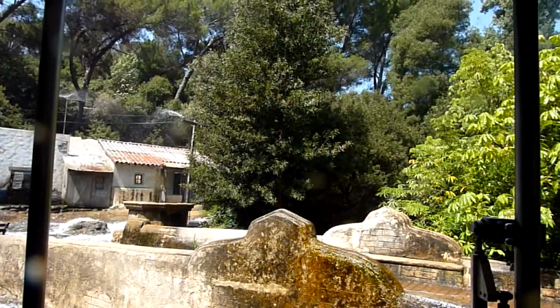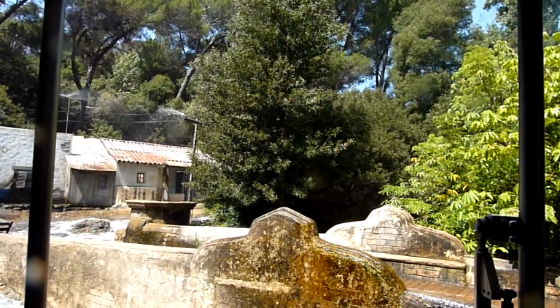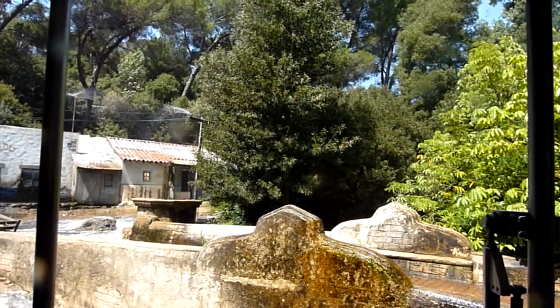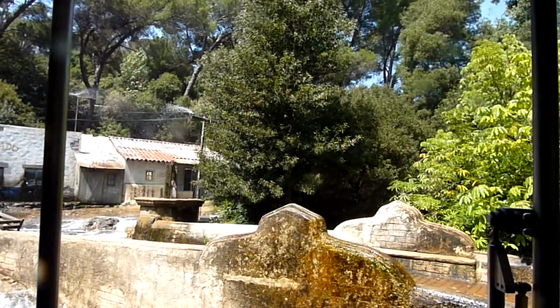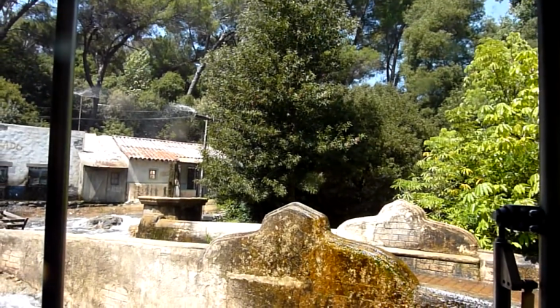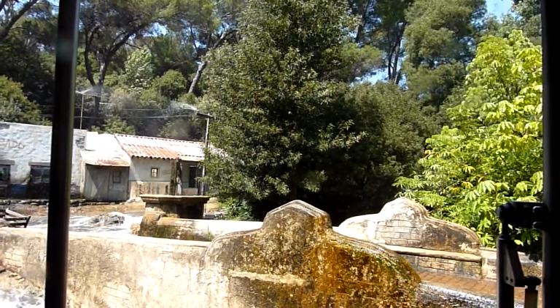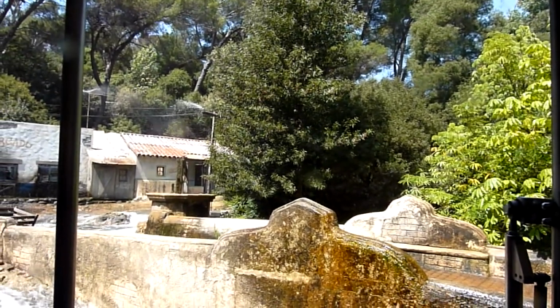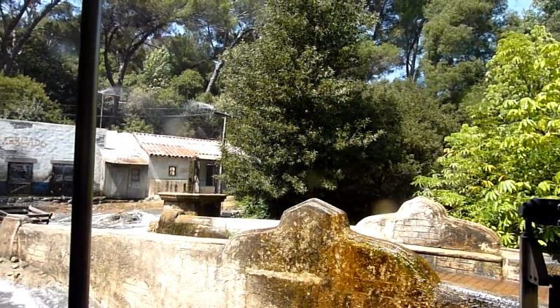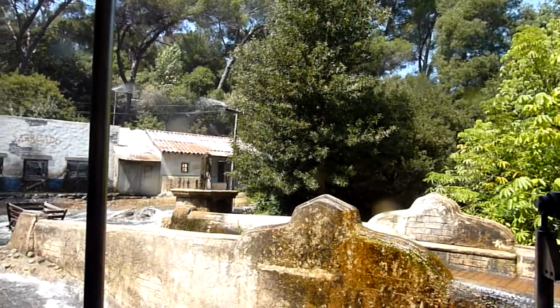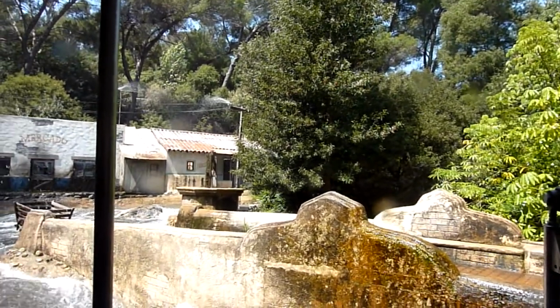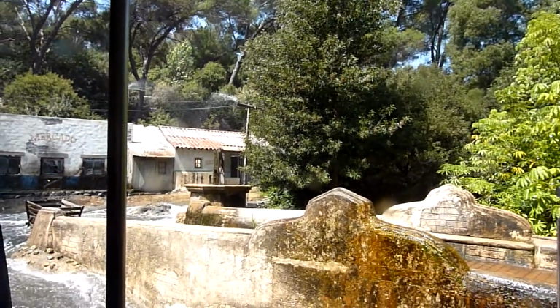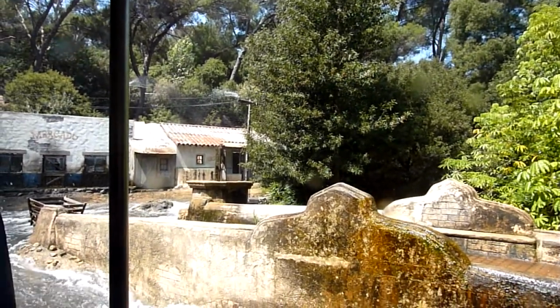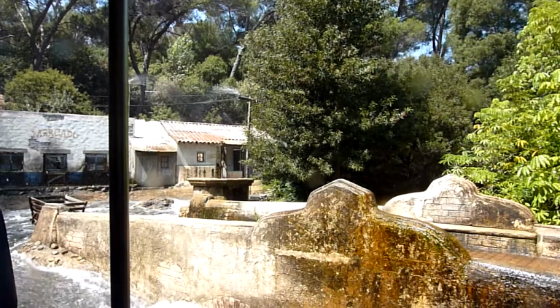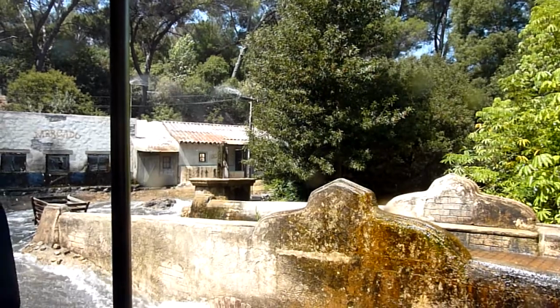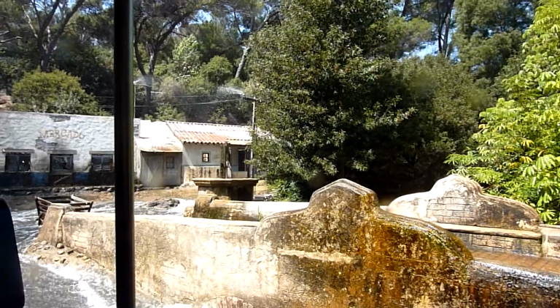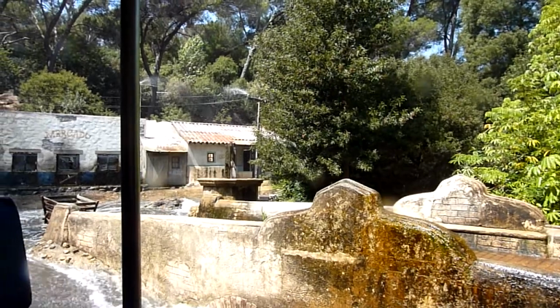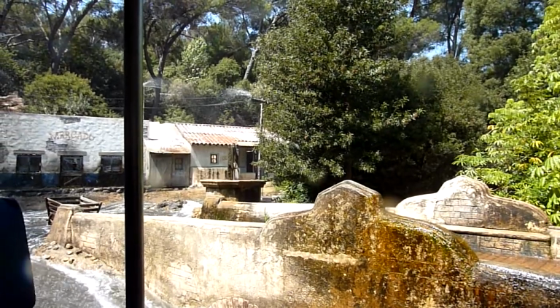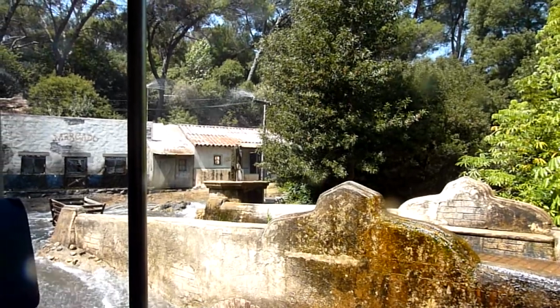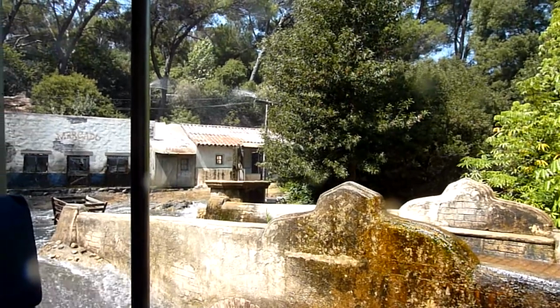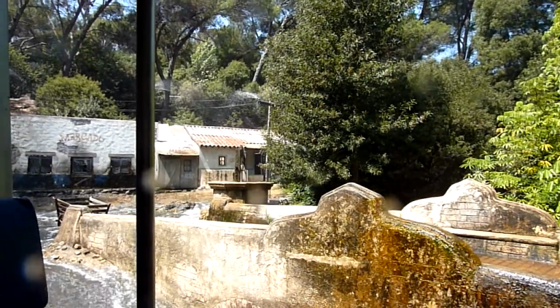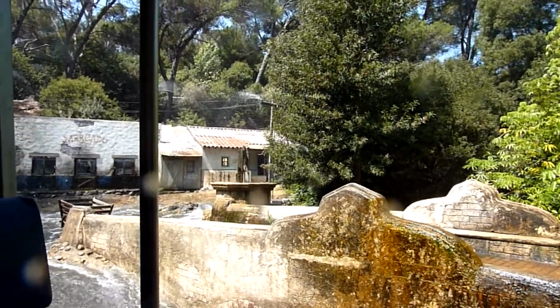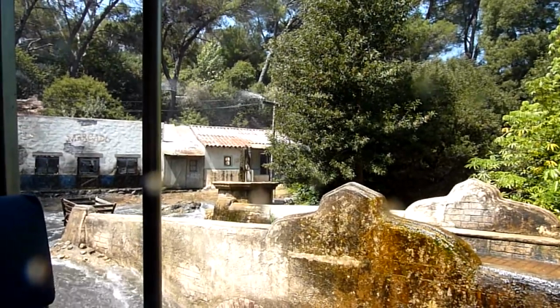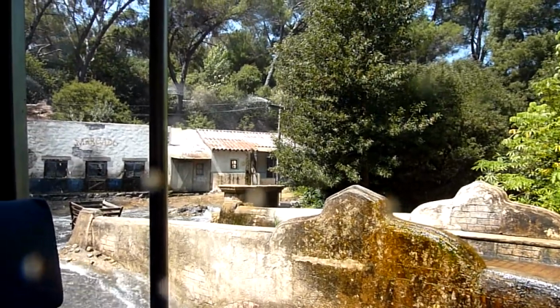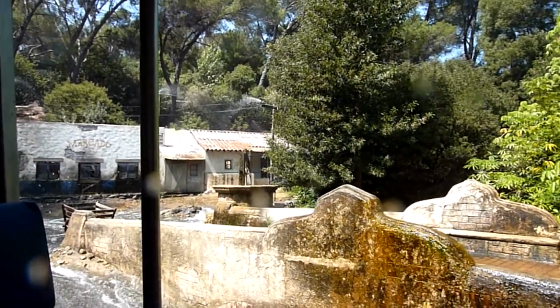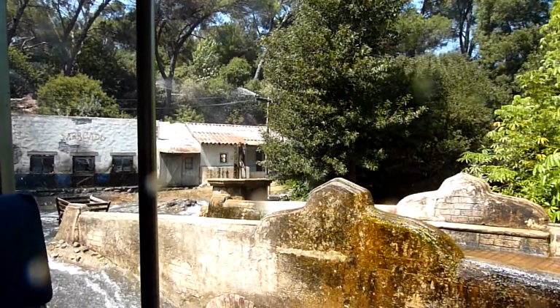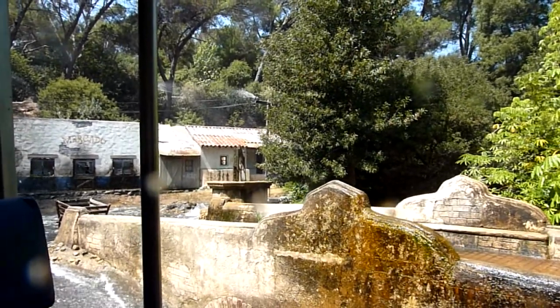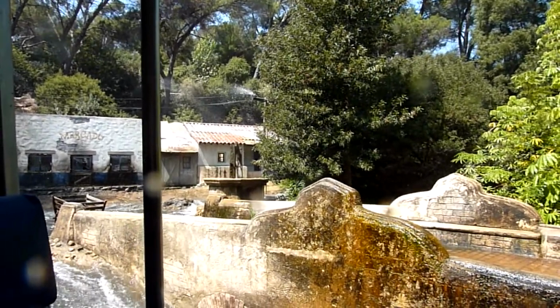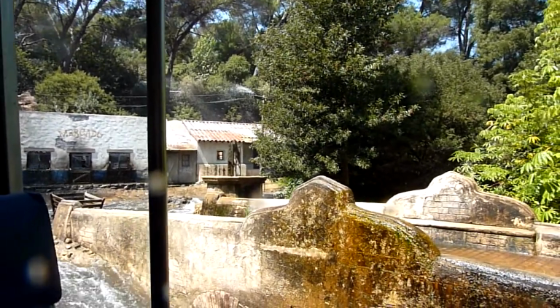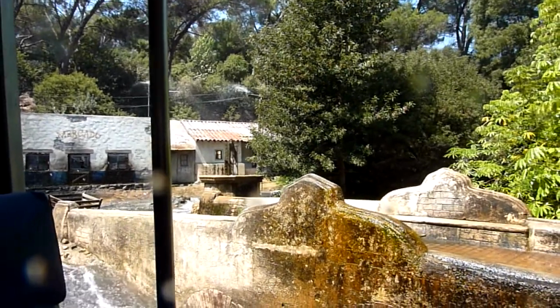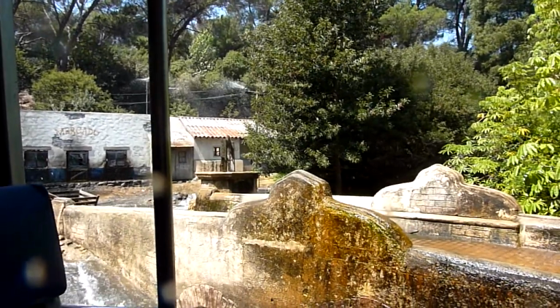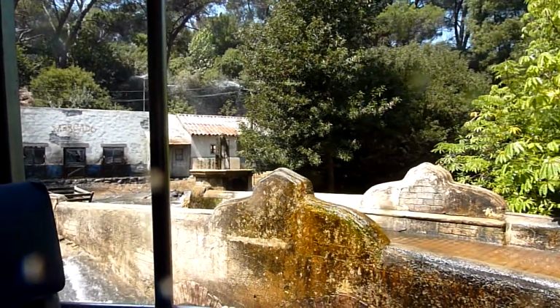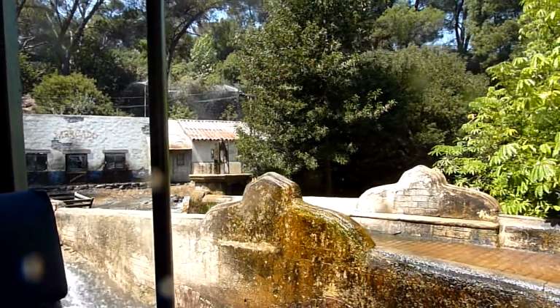Now, that flash flood that you guys just saw there was all due to thousands of gallons of water that we can release at the very top of the hill.